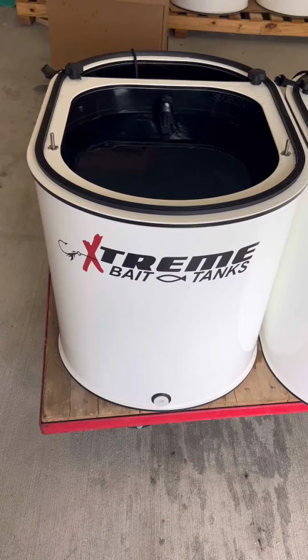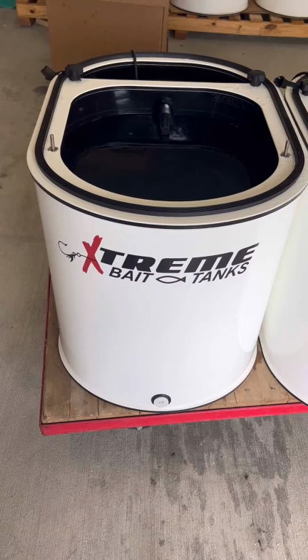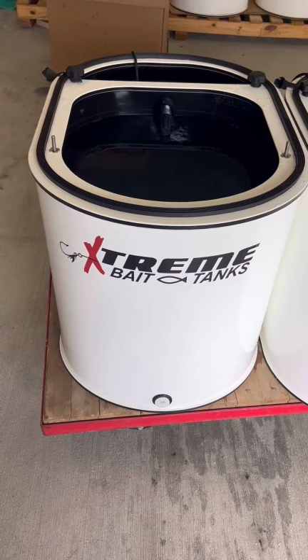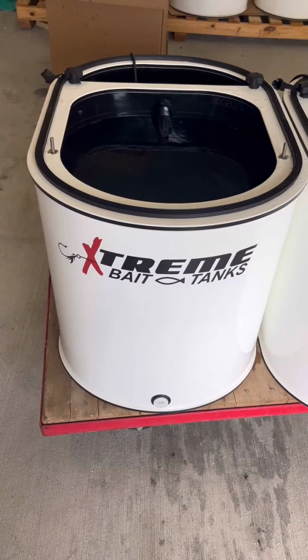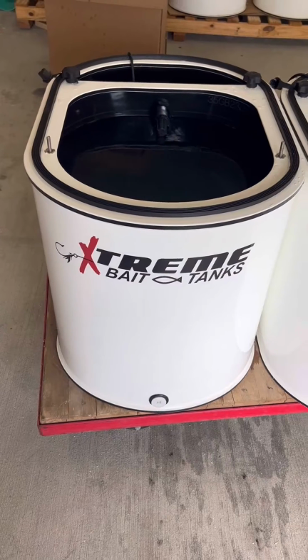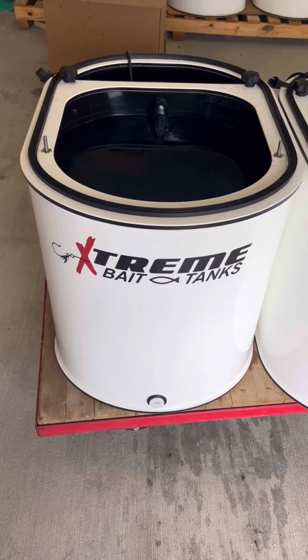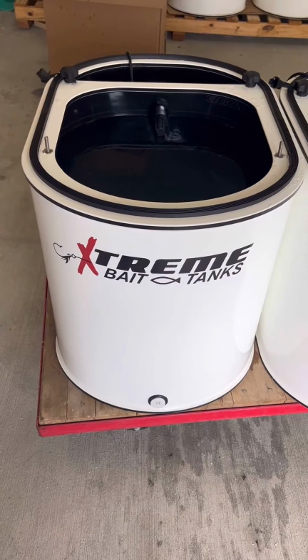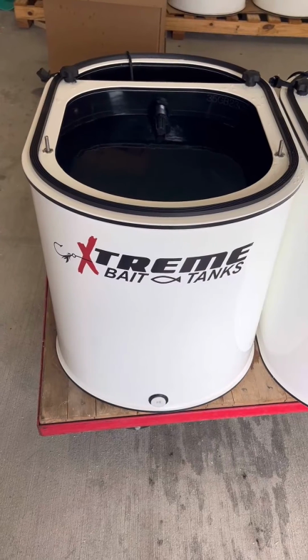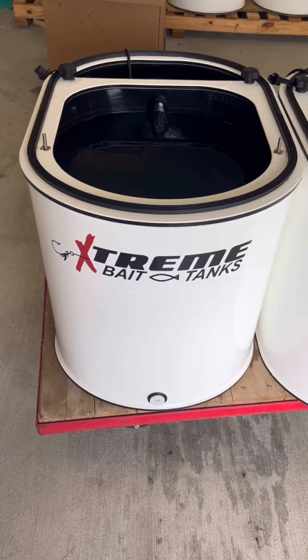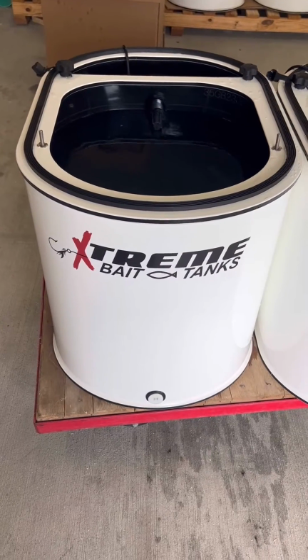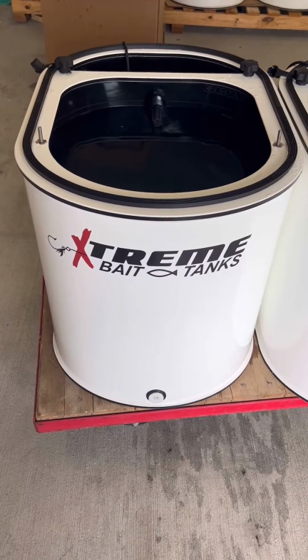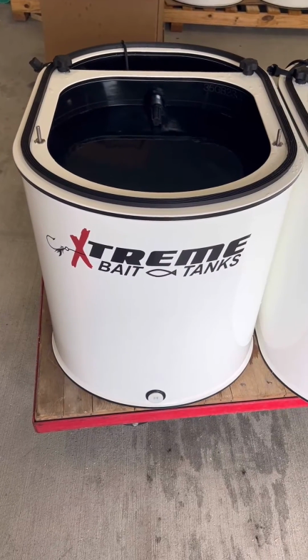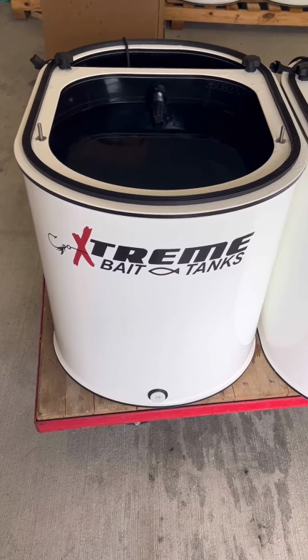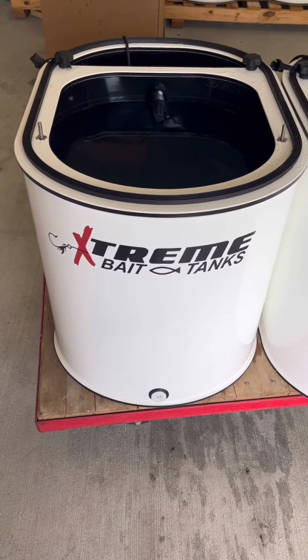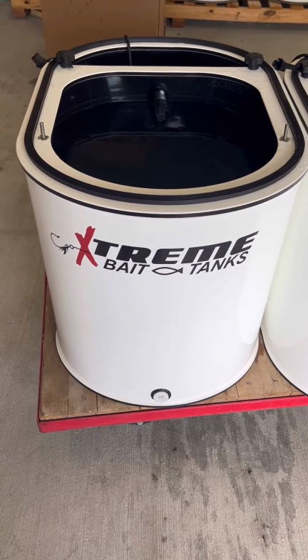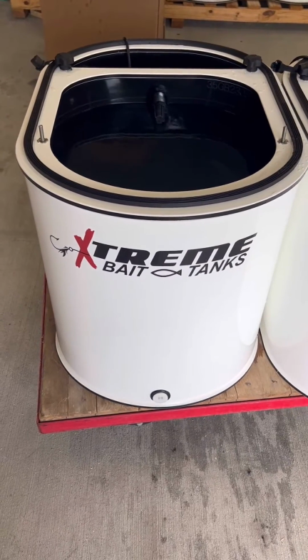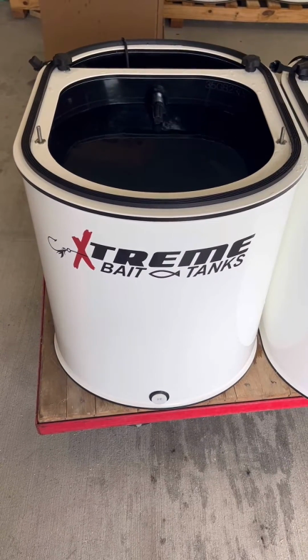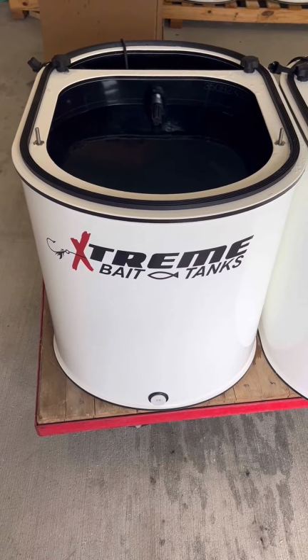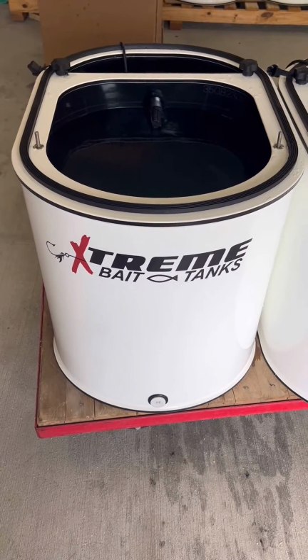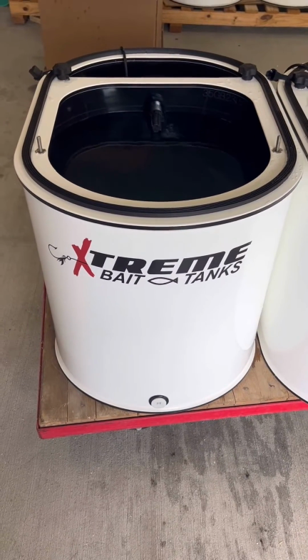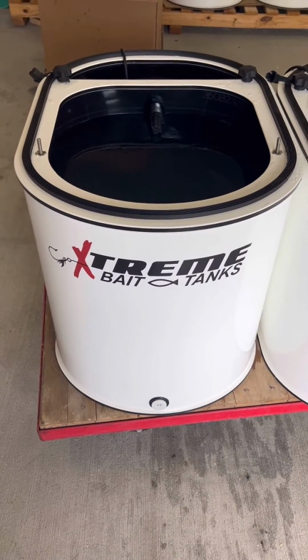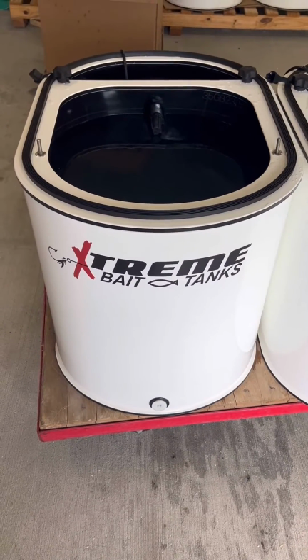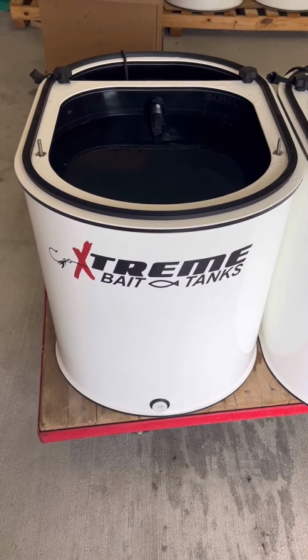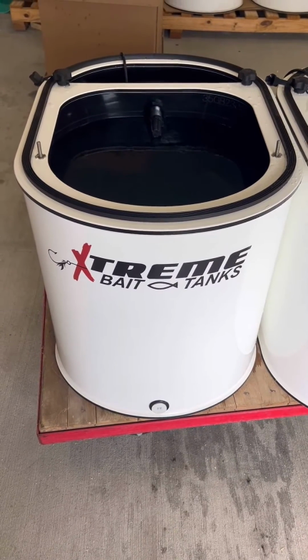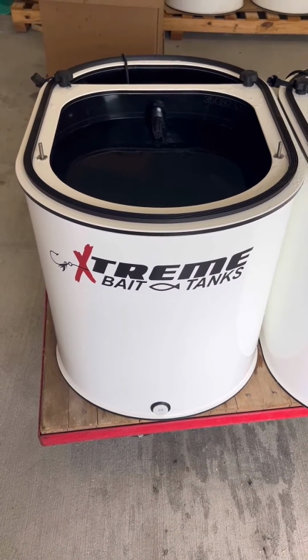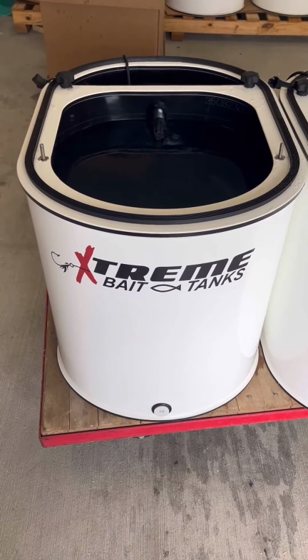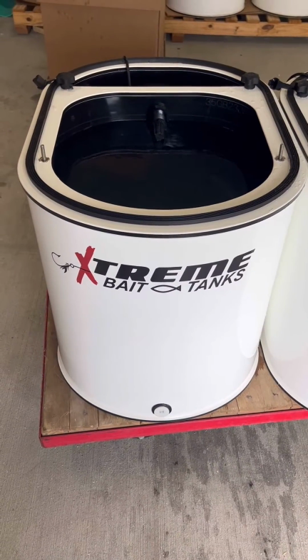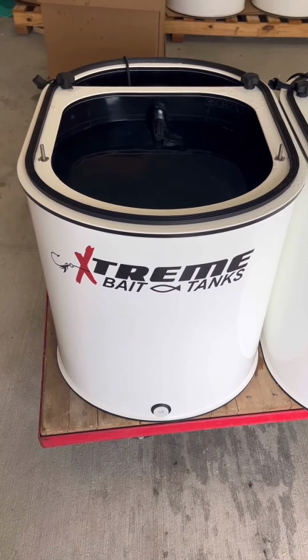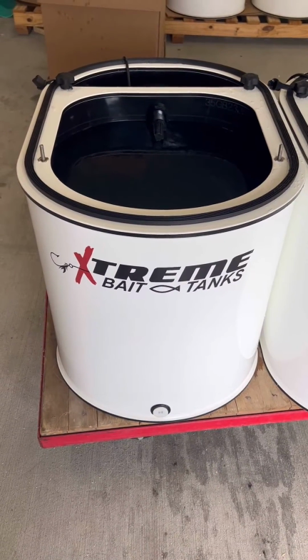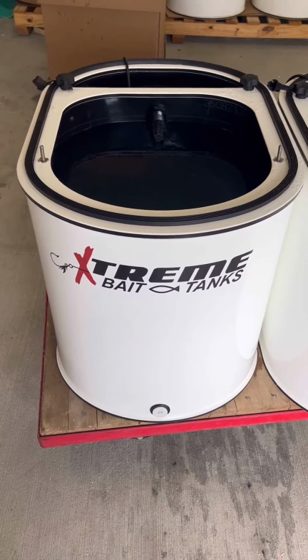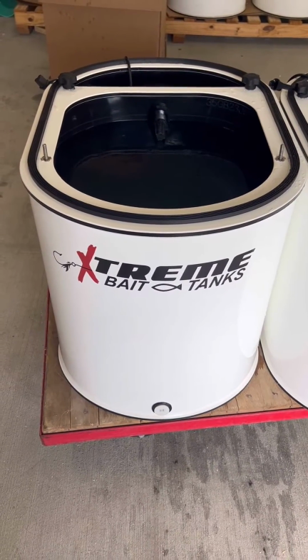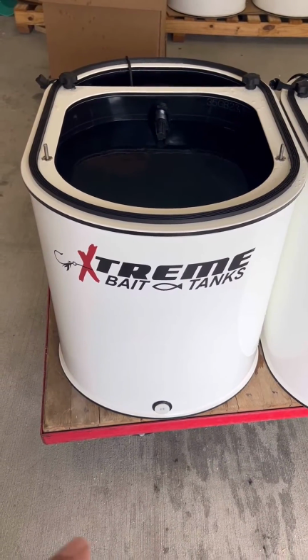Hello sir, this is Damon with Extreme Bait Tanks. Your custom 35-gallon bait tank is ready.